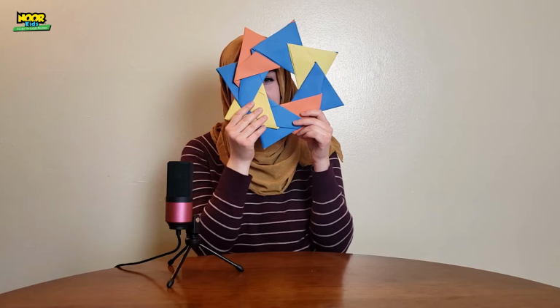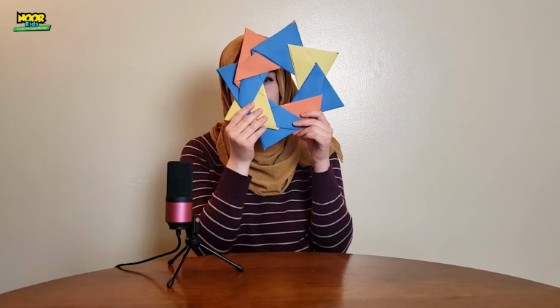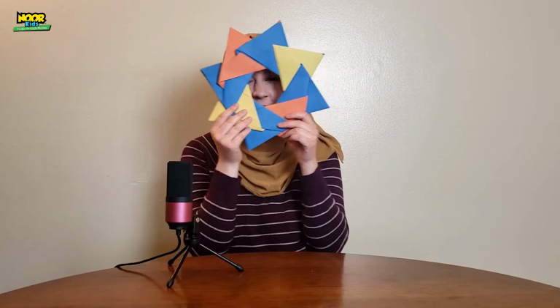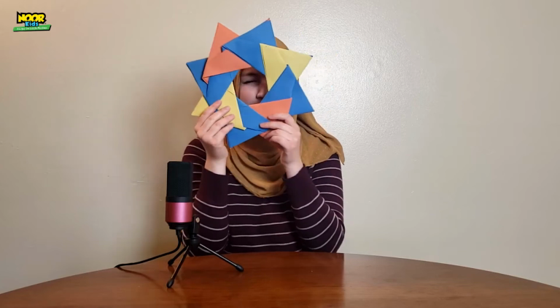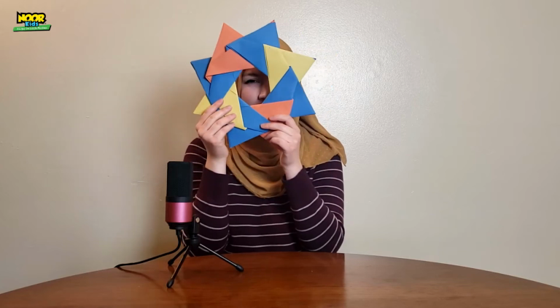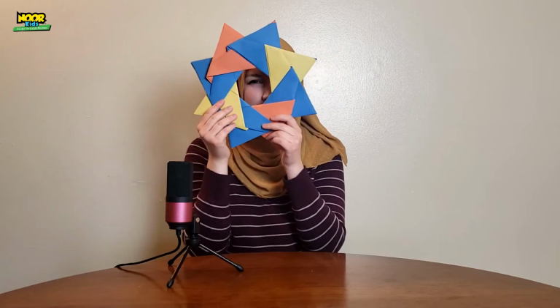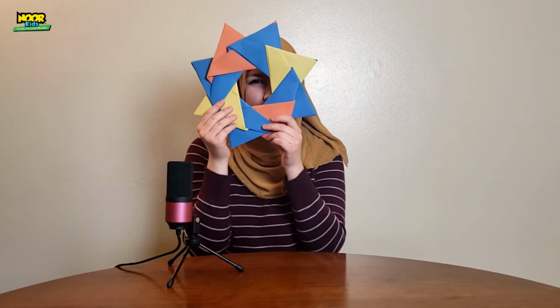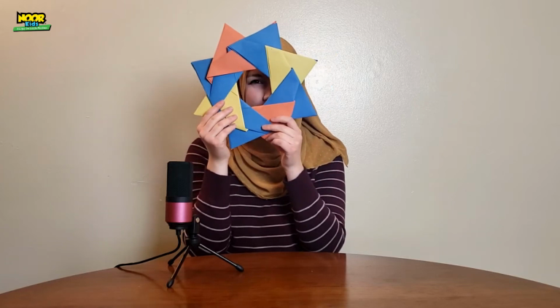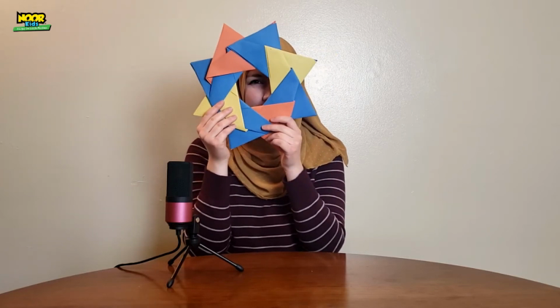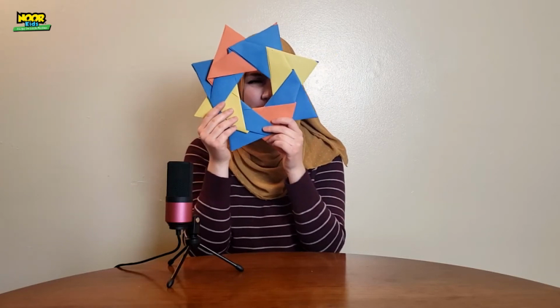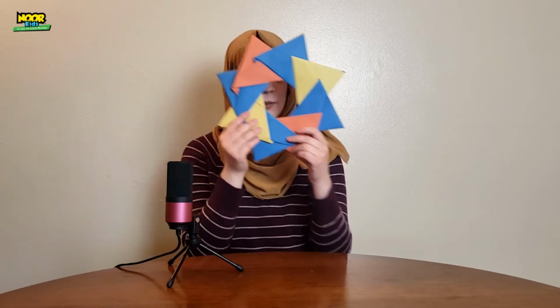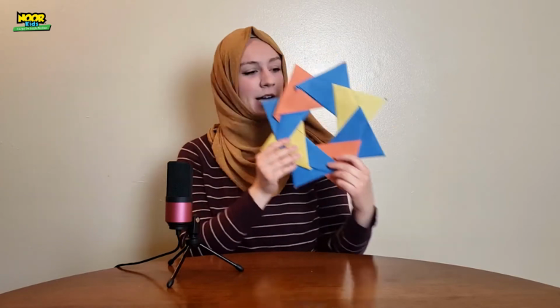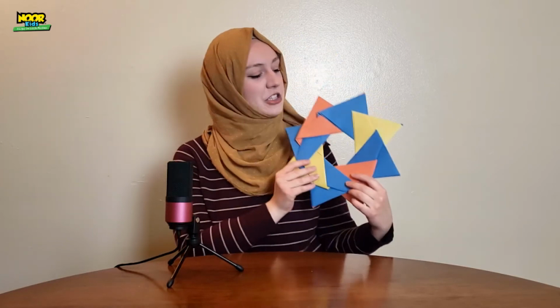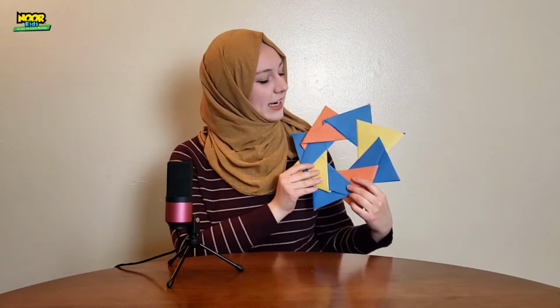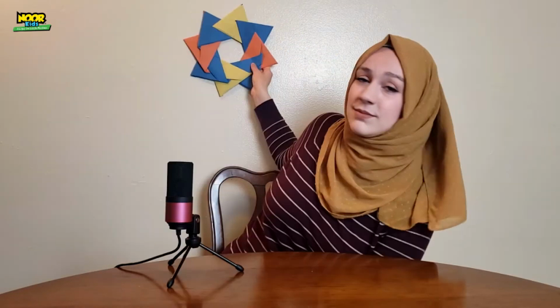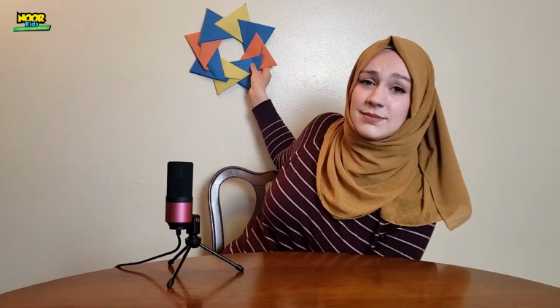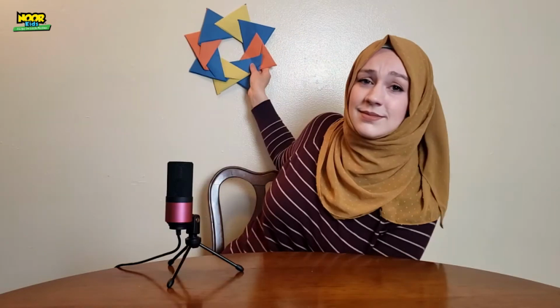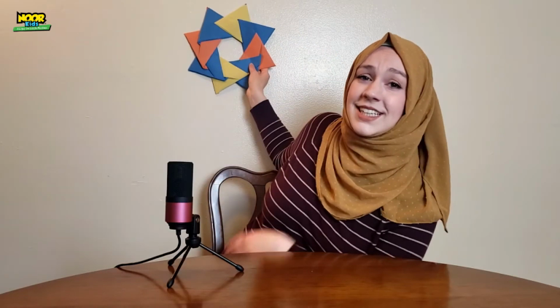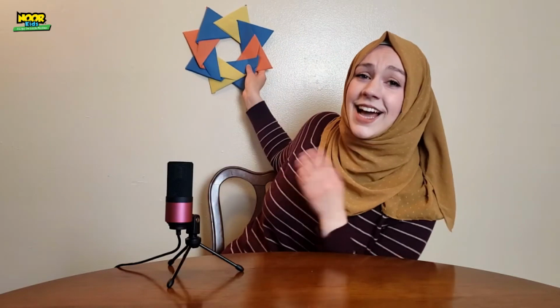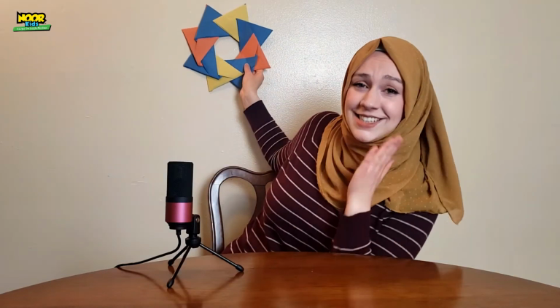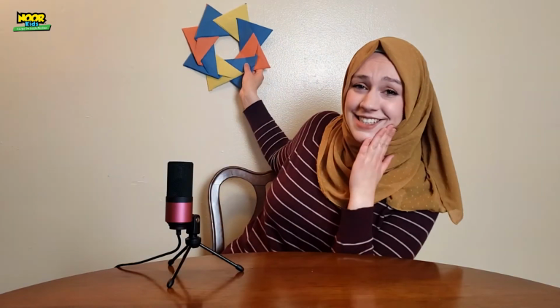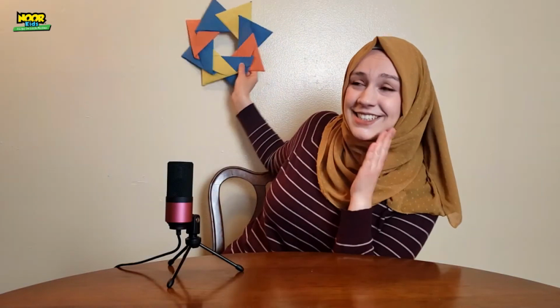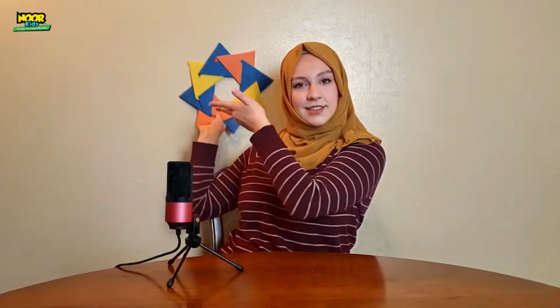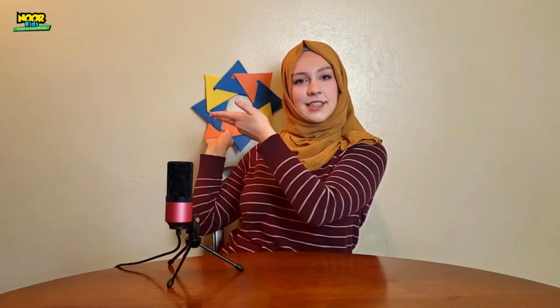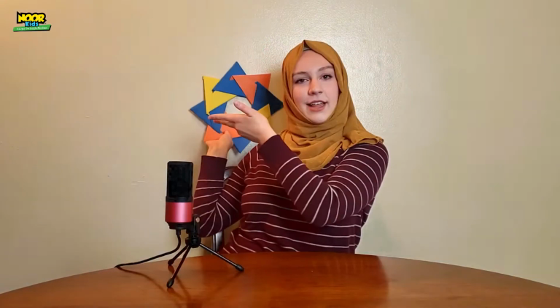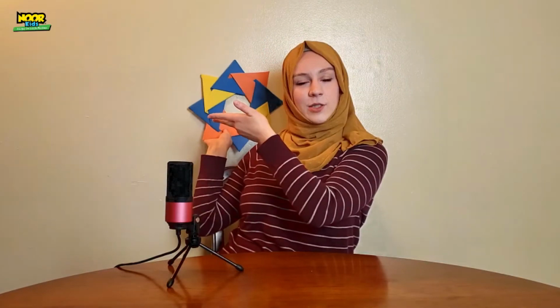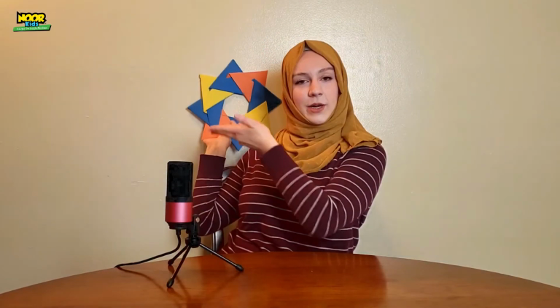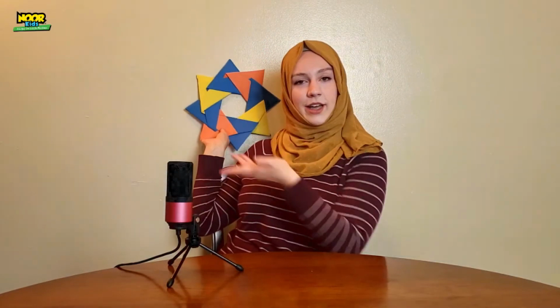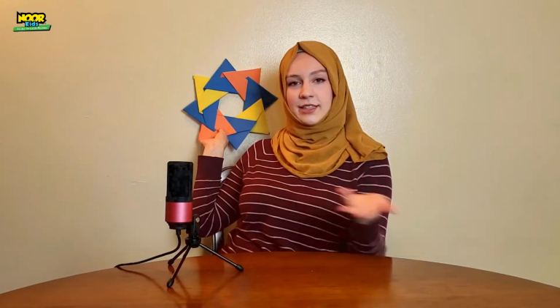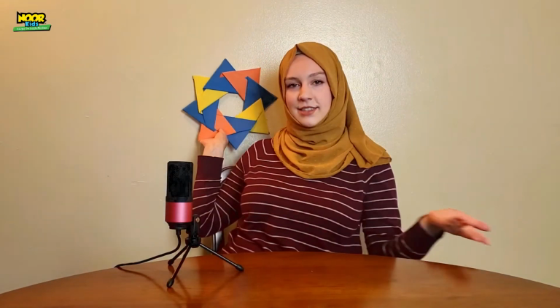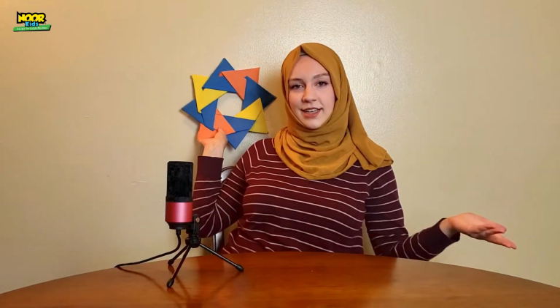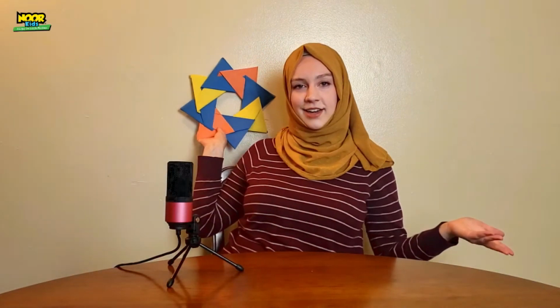It's really big for an origami project. That looks pretty good, doesn't it?